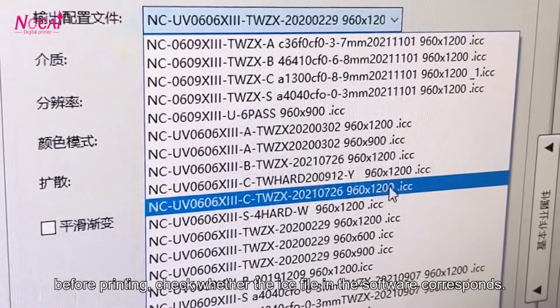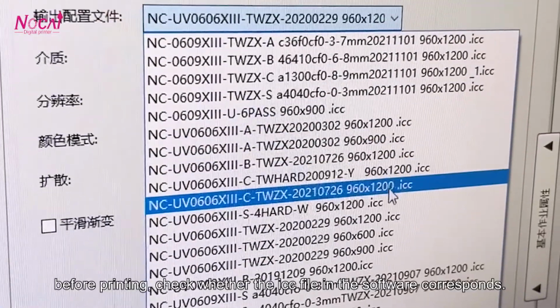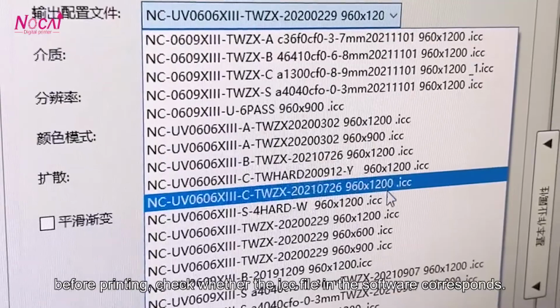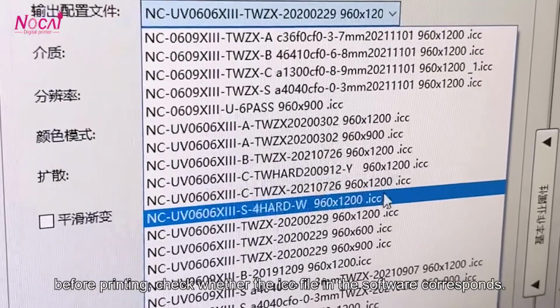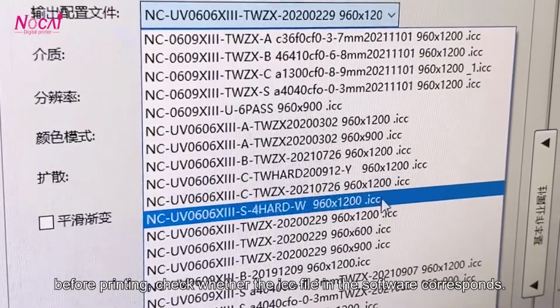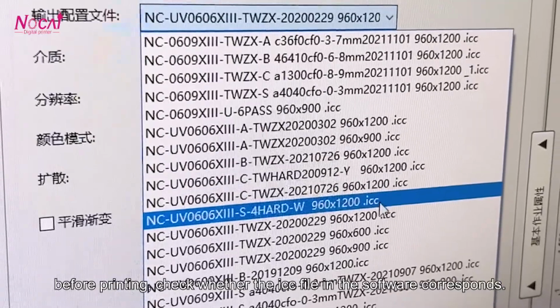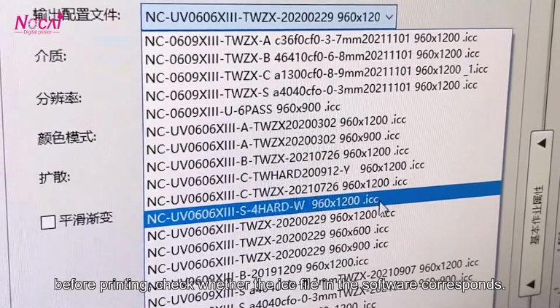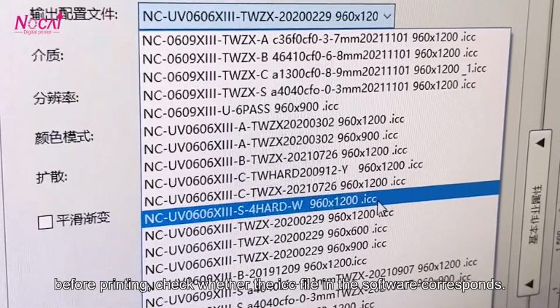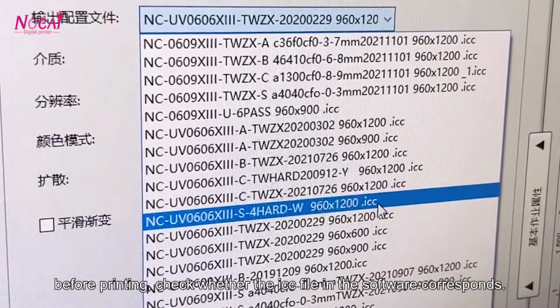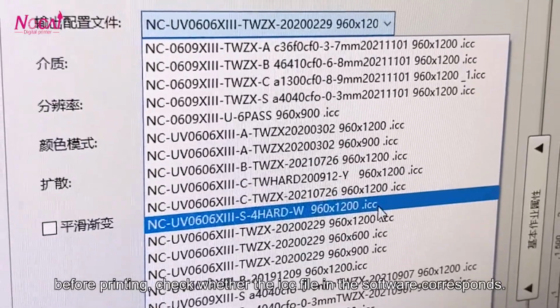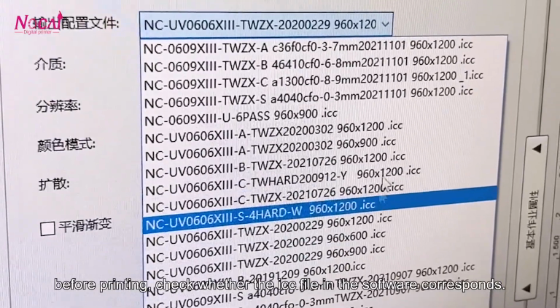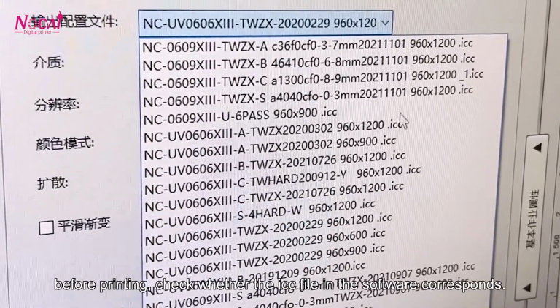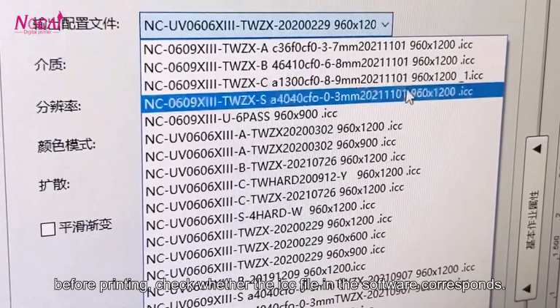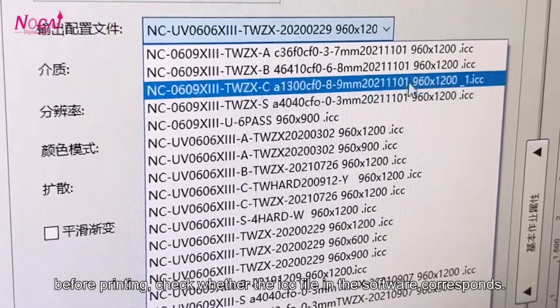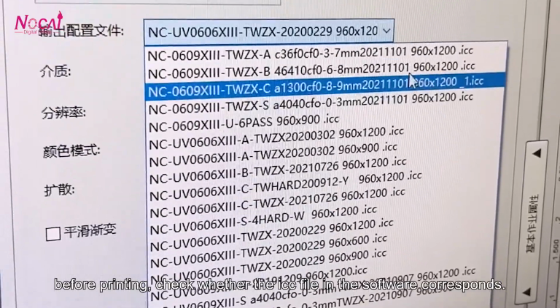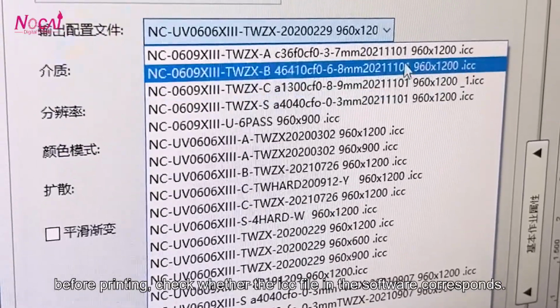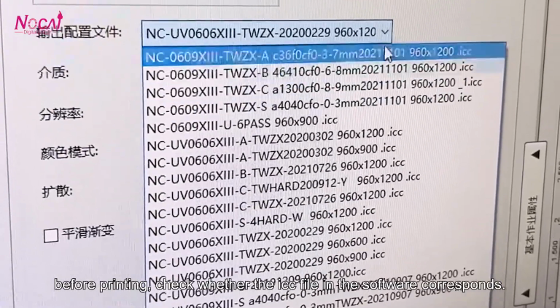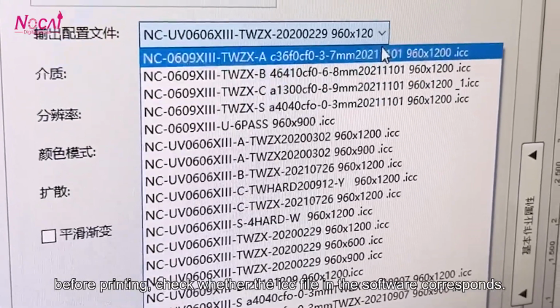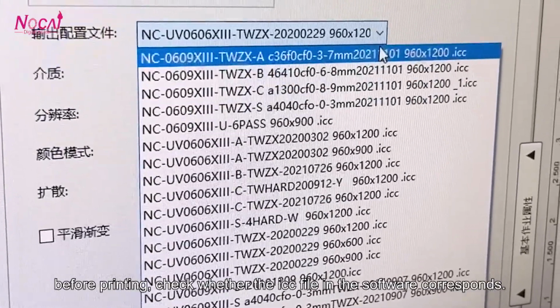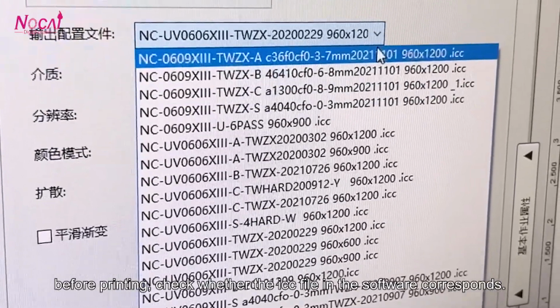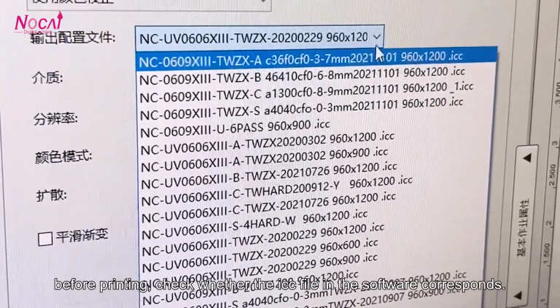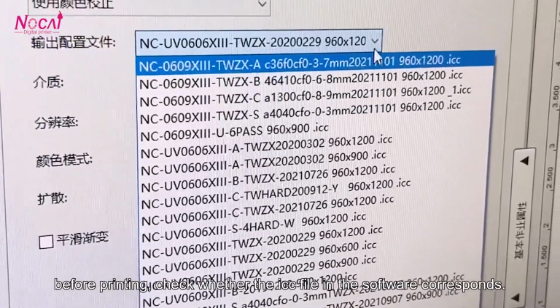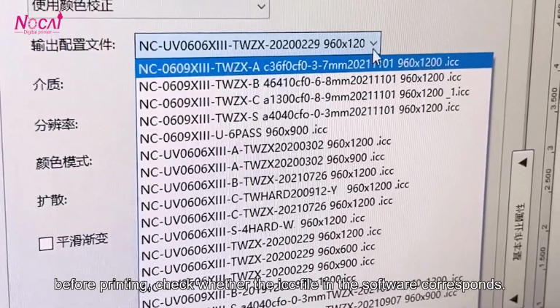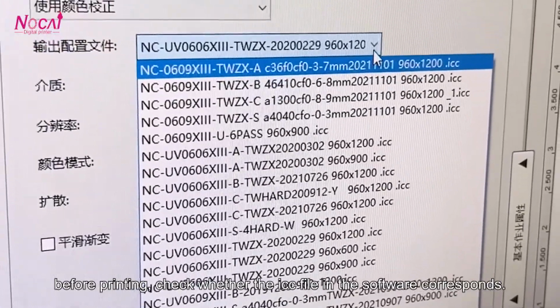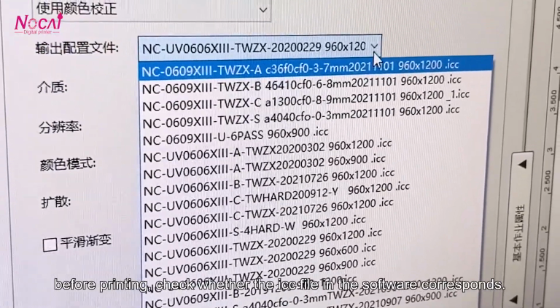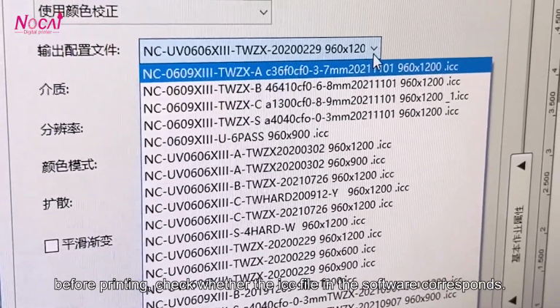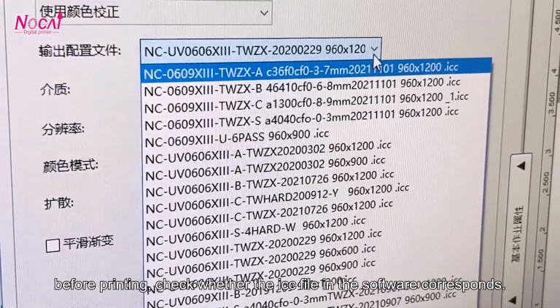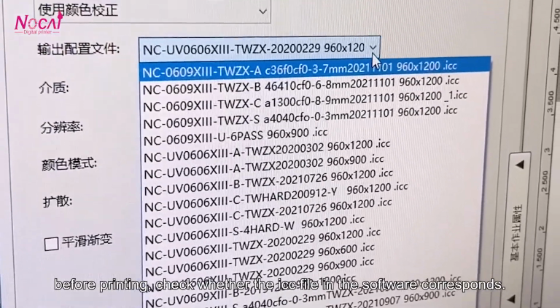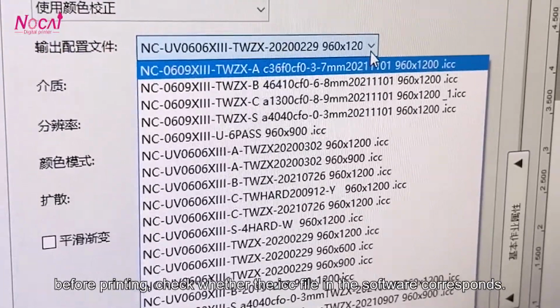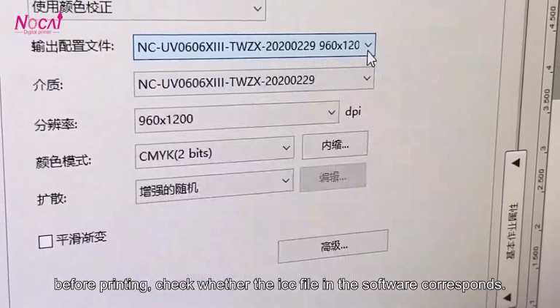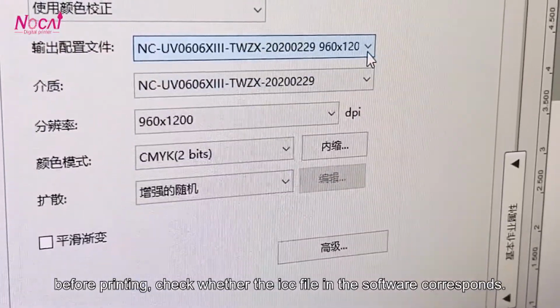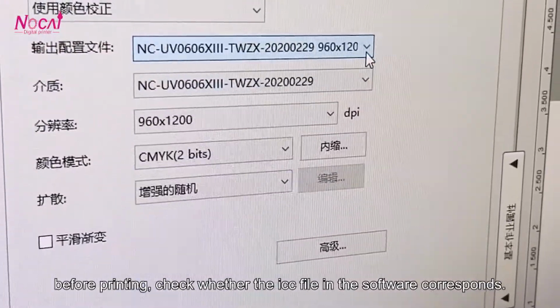Before printing, check whether the ICC file in the software corresponds.